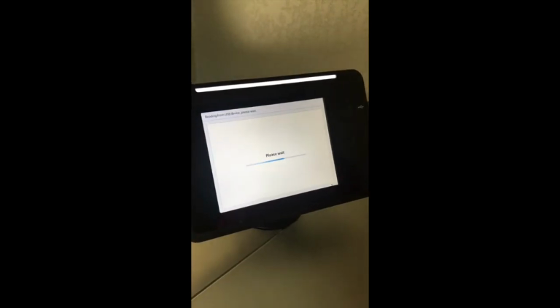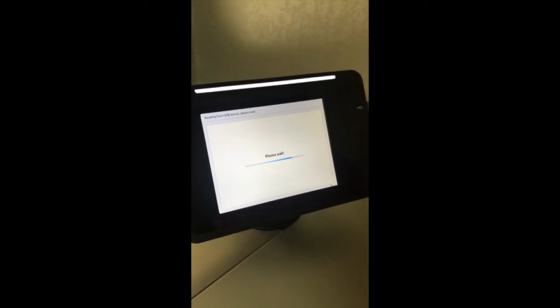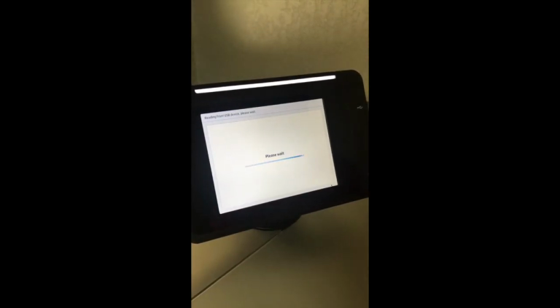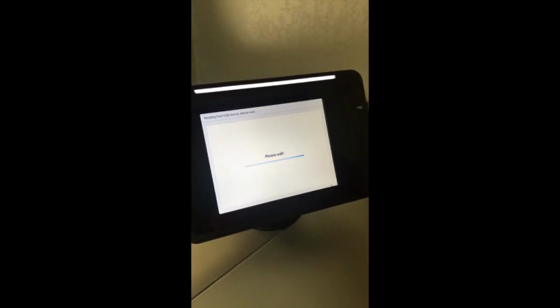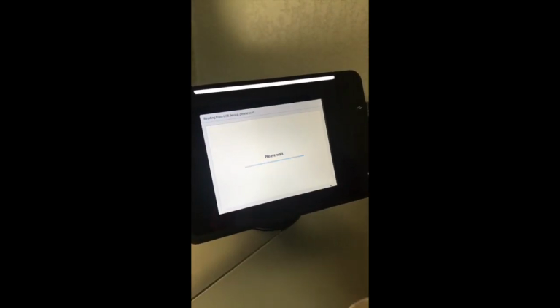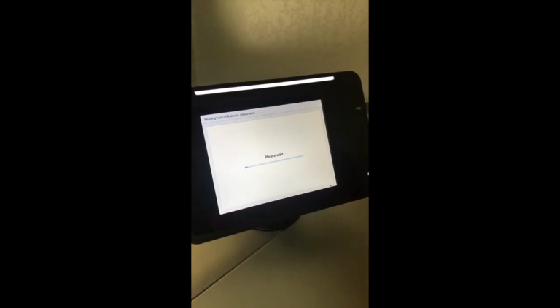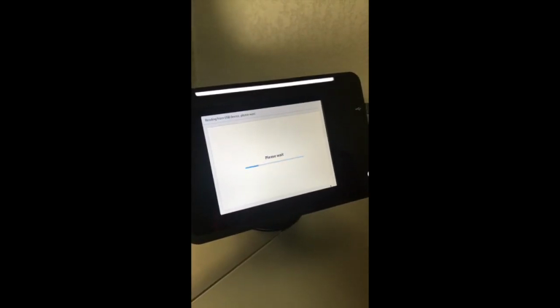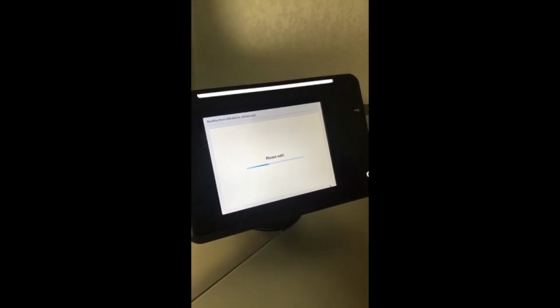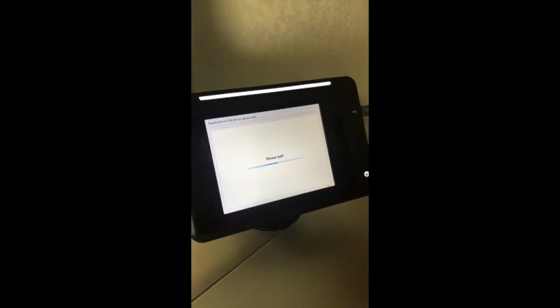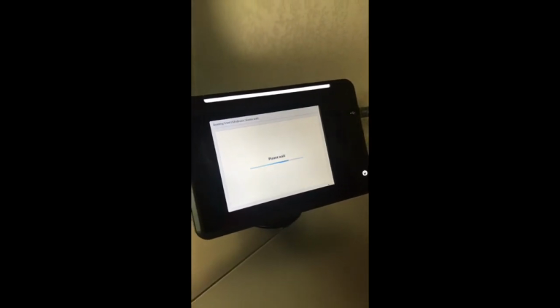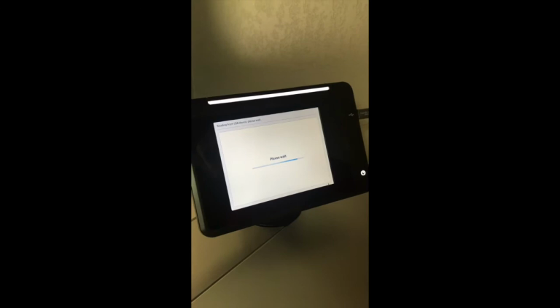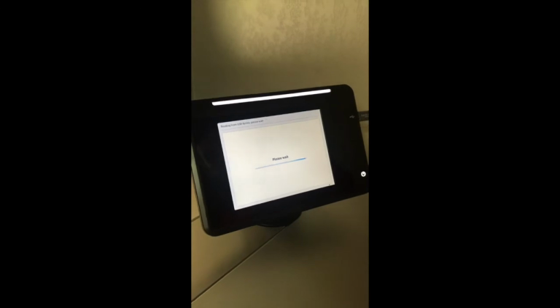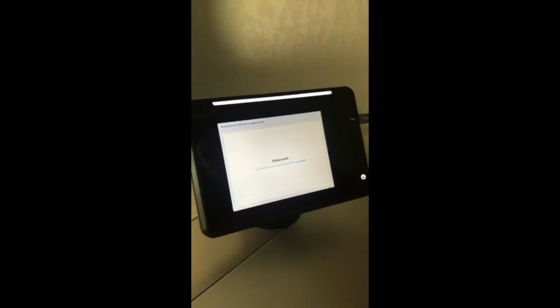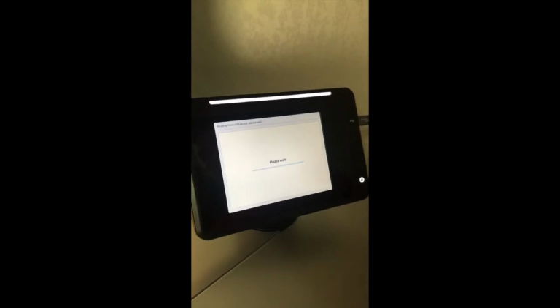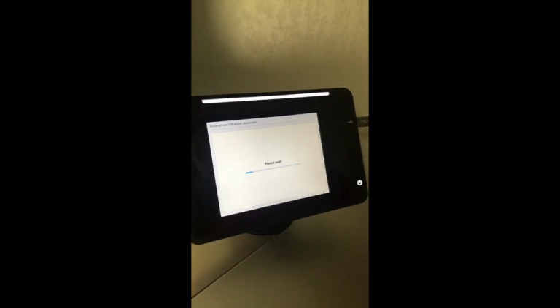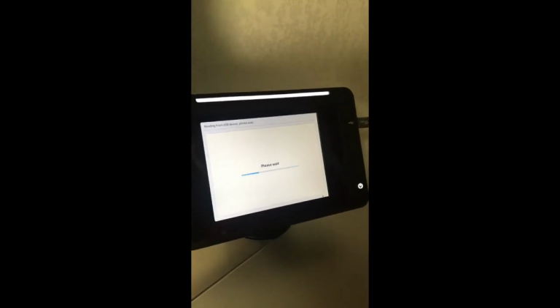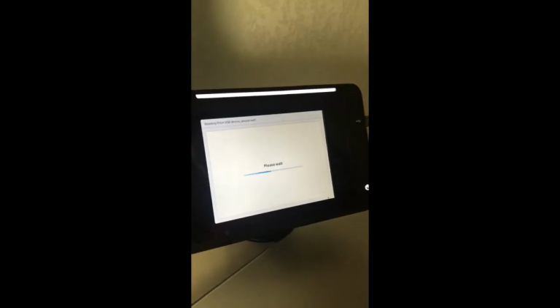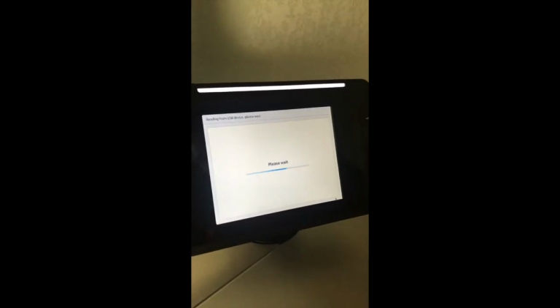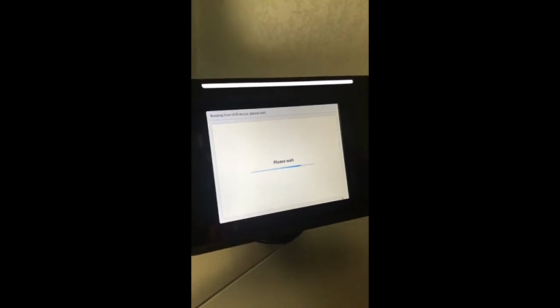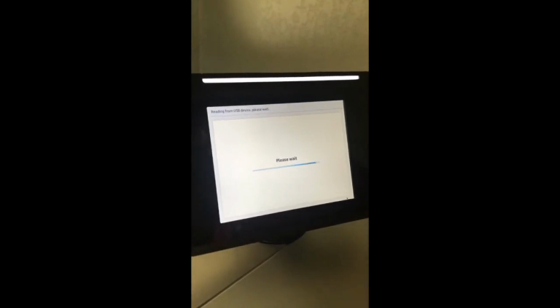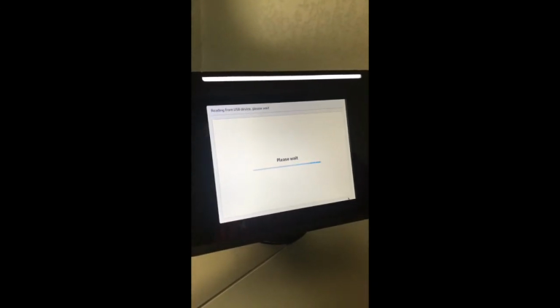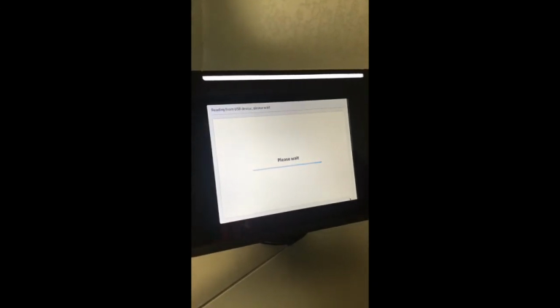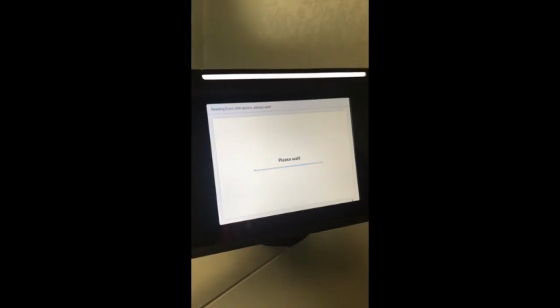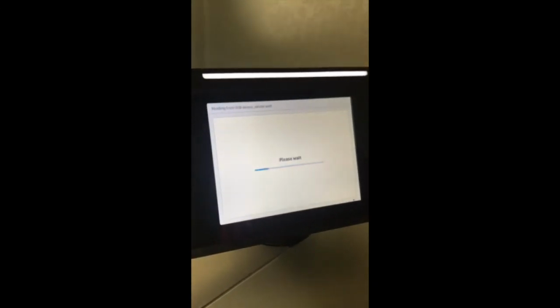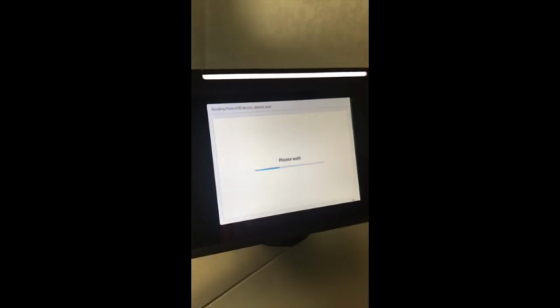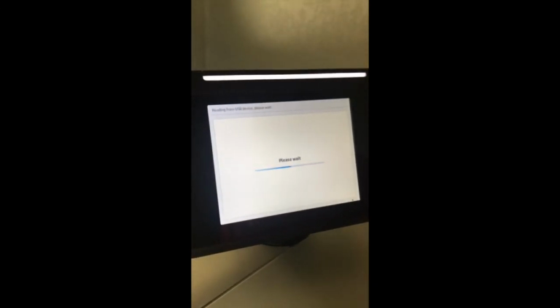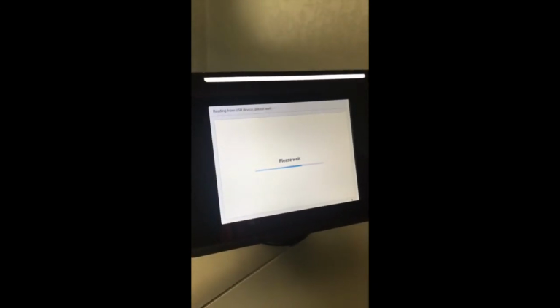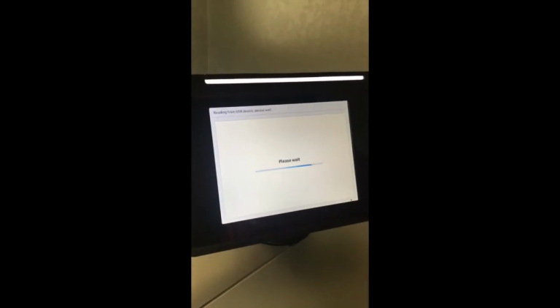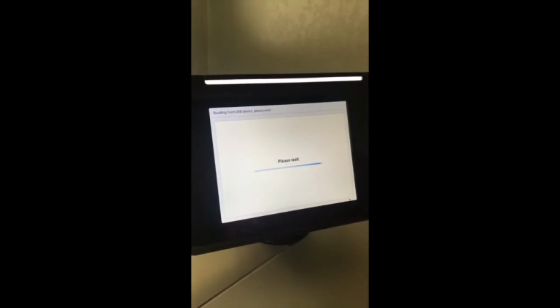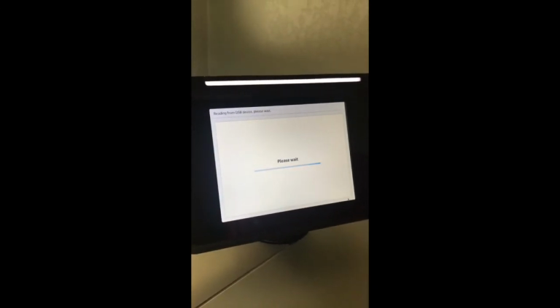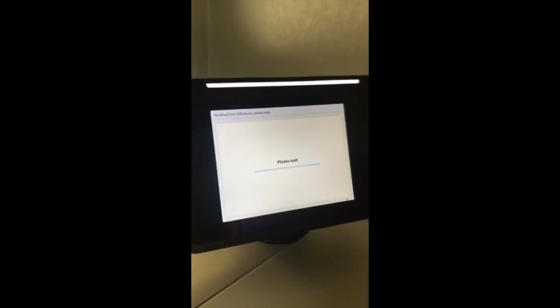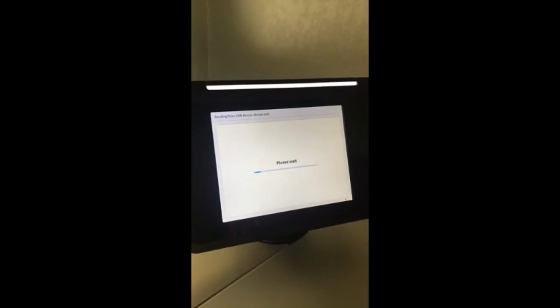It's going to go ahead and transfer it over. It will then ask me to remove the disk, and then it will take about 10 minutes to upload the firmware.